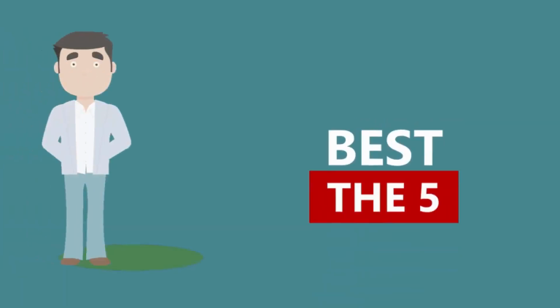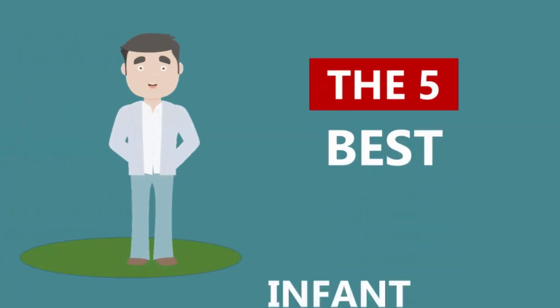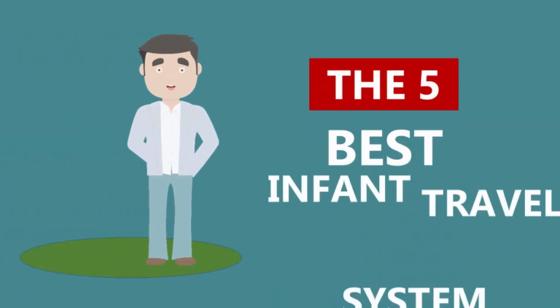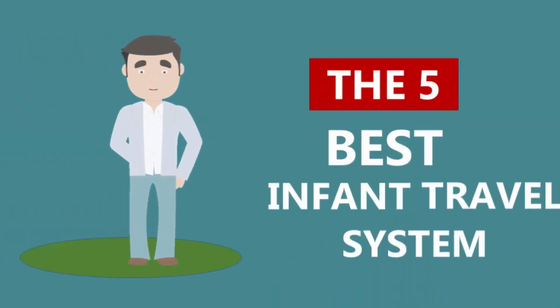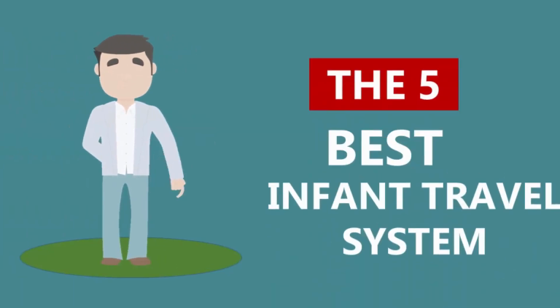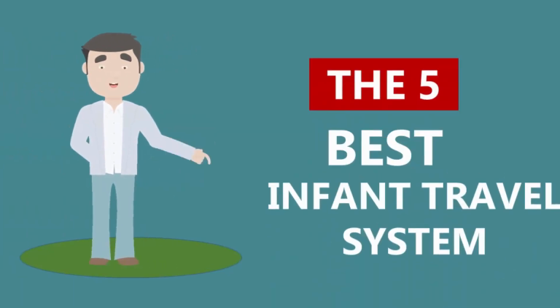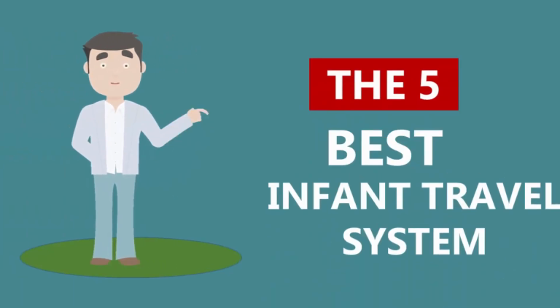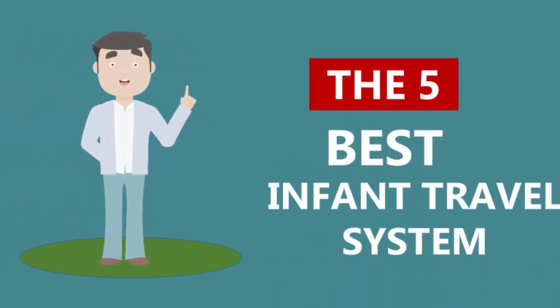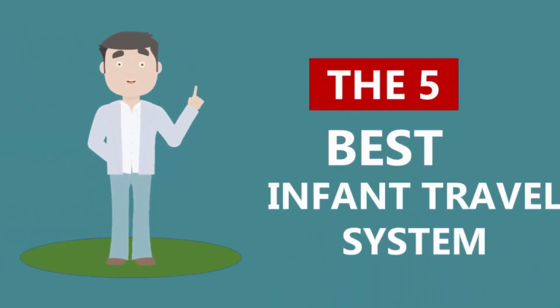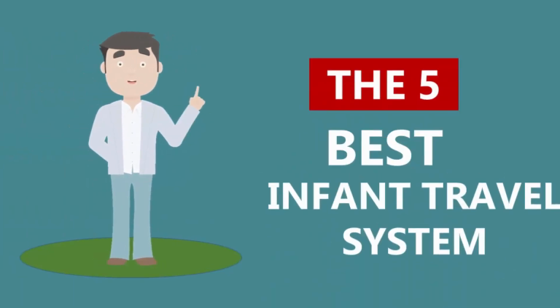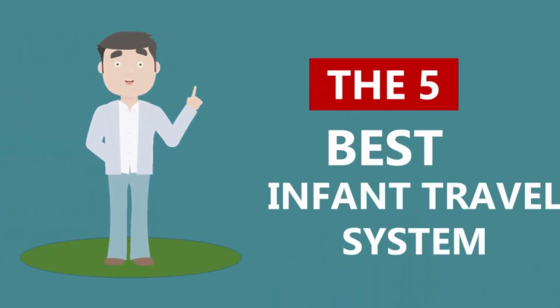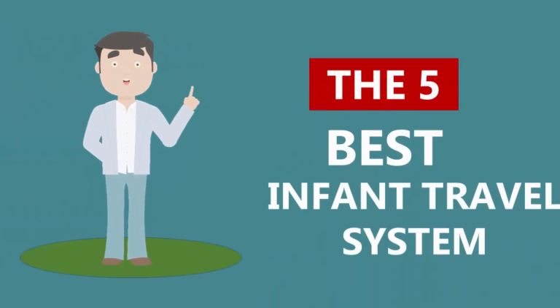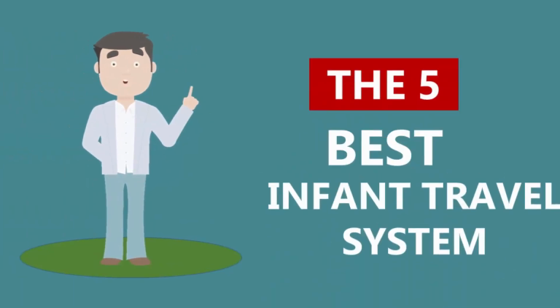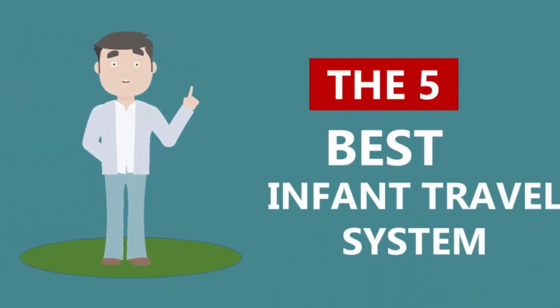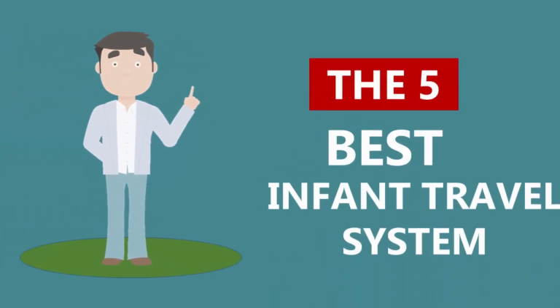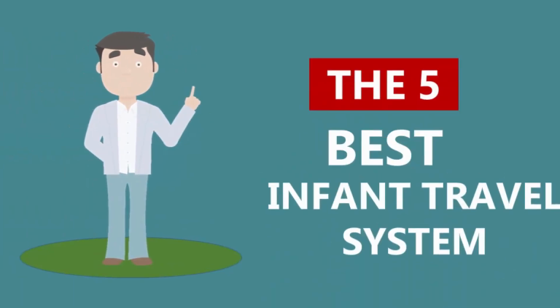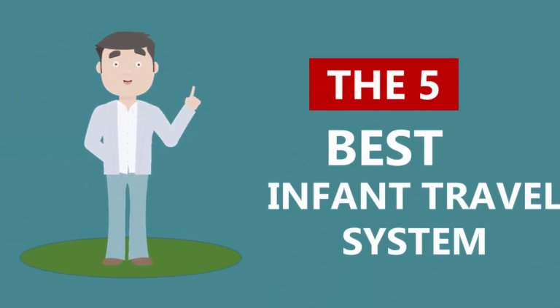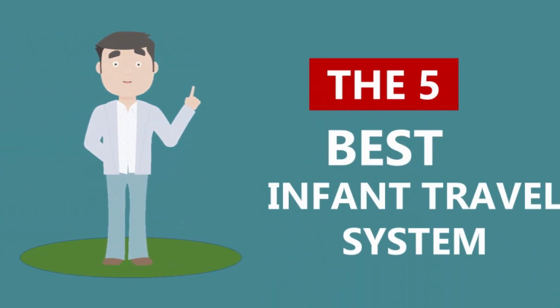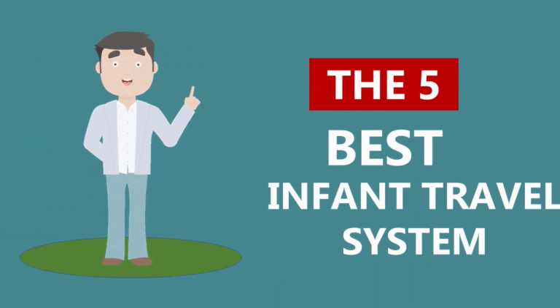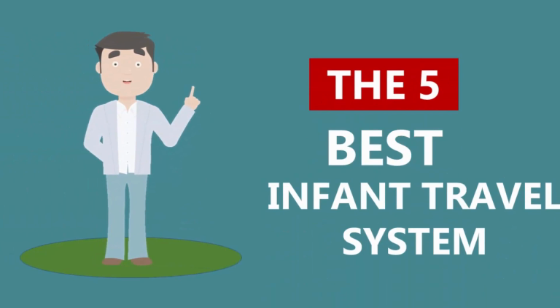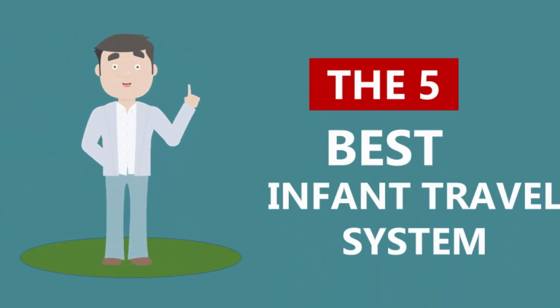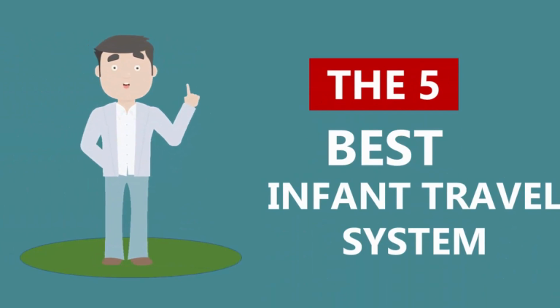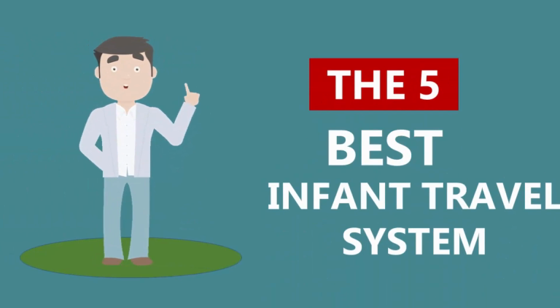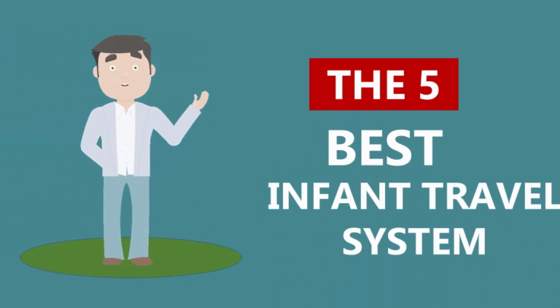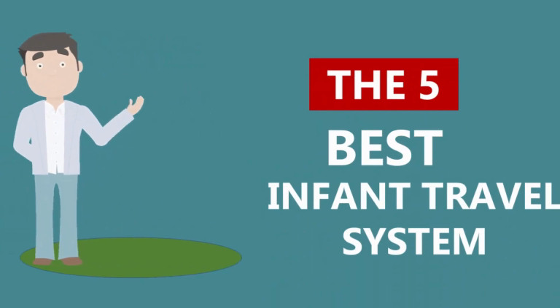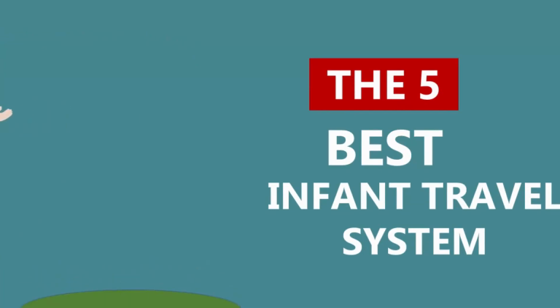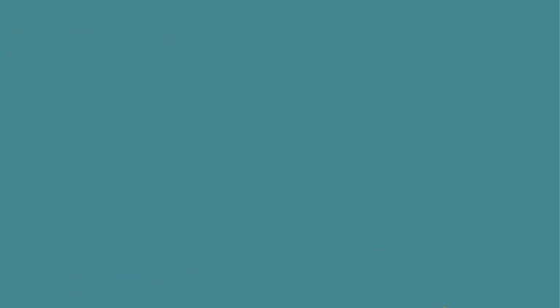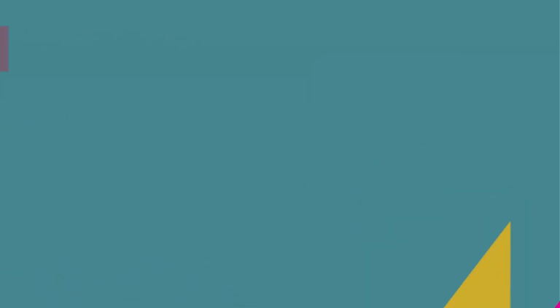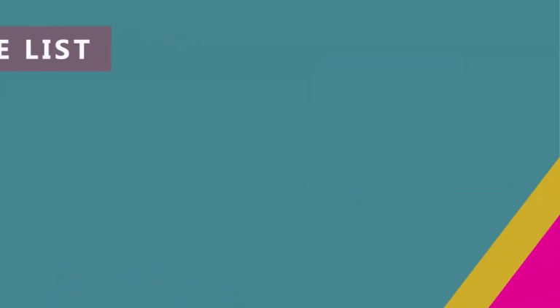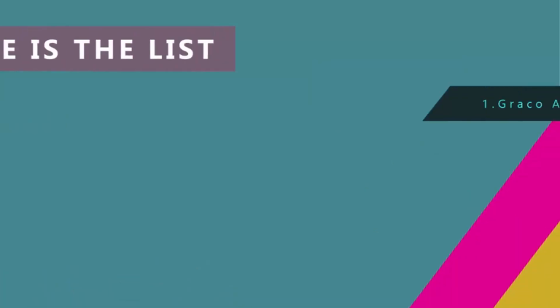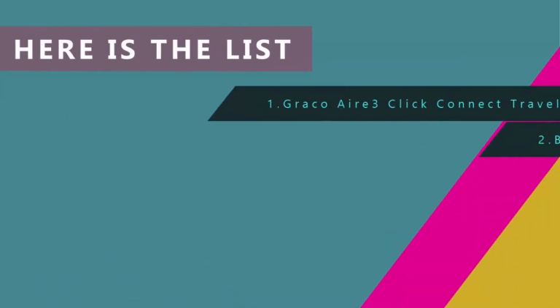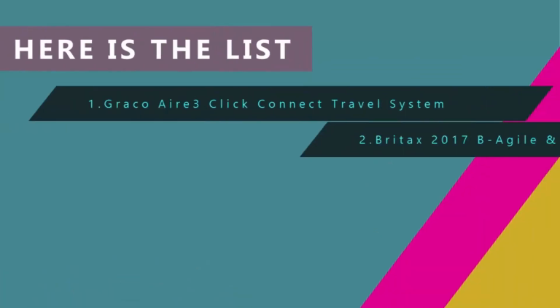Here we present the five best infant travel systems. Let's get started with the list.